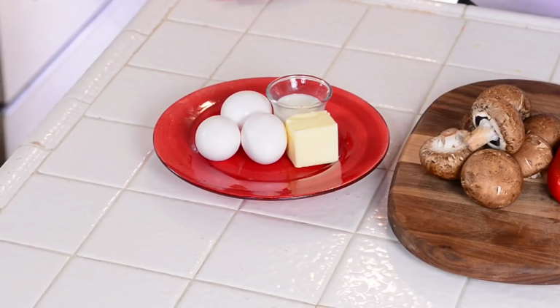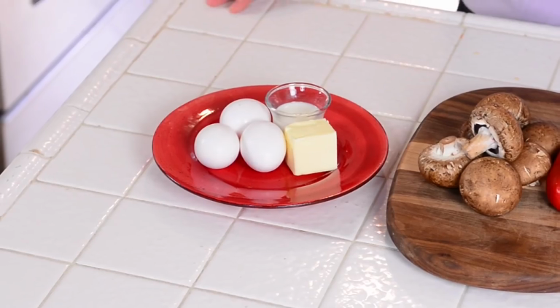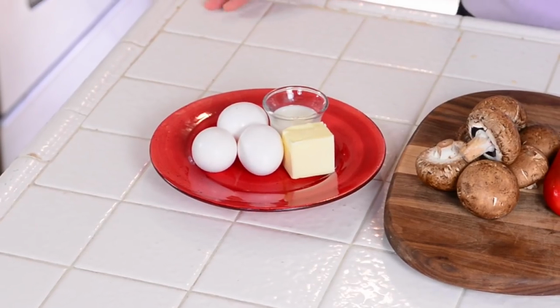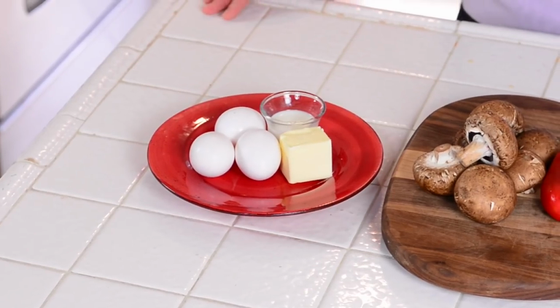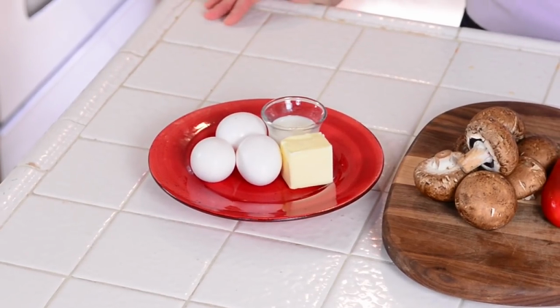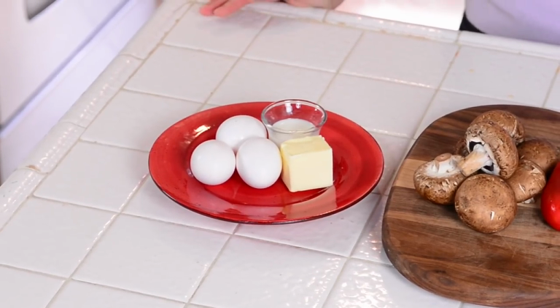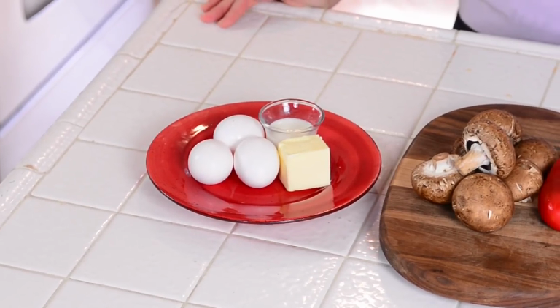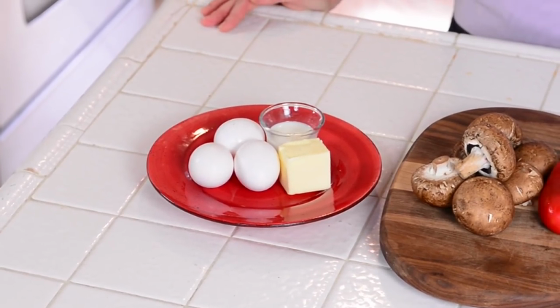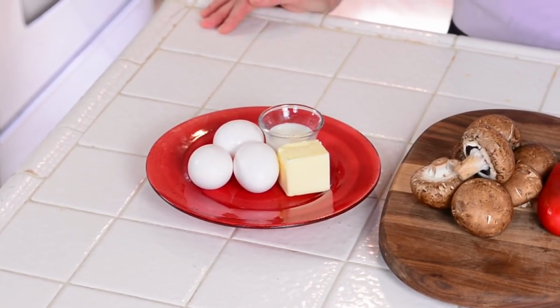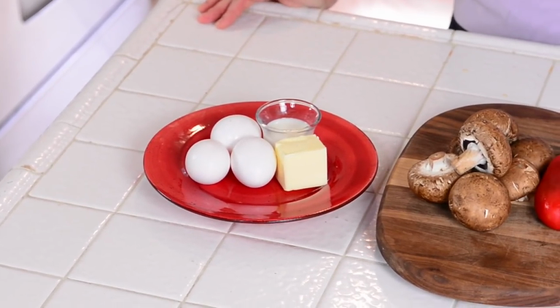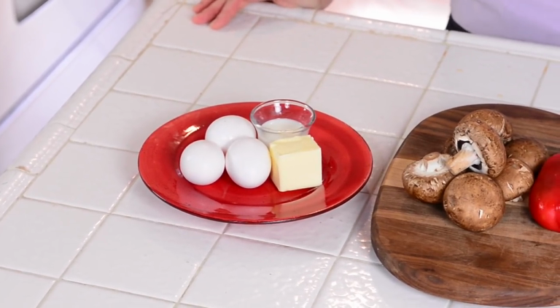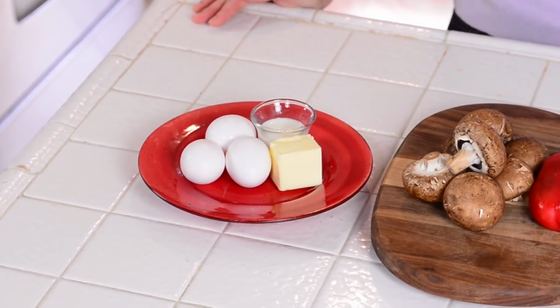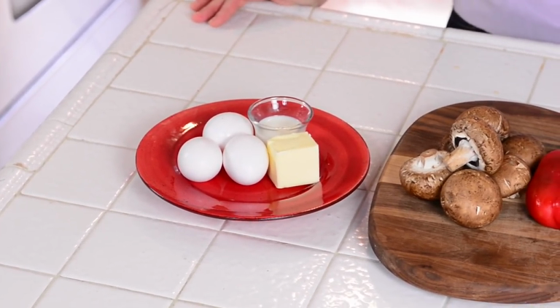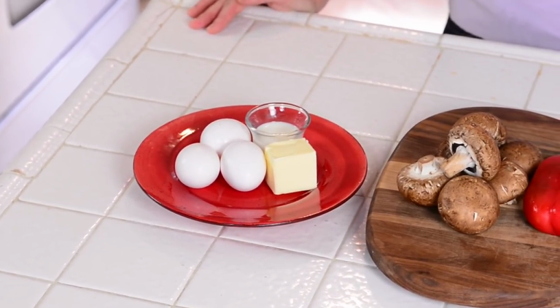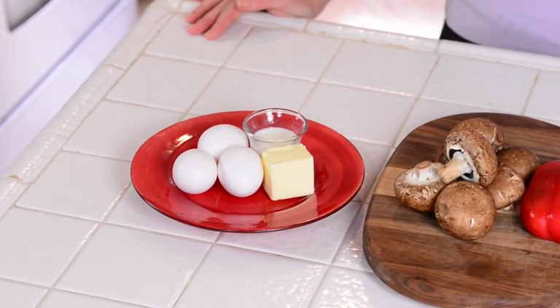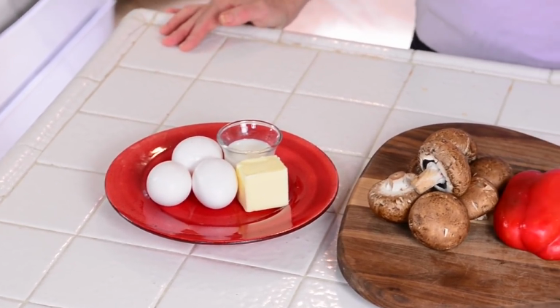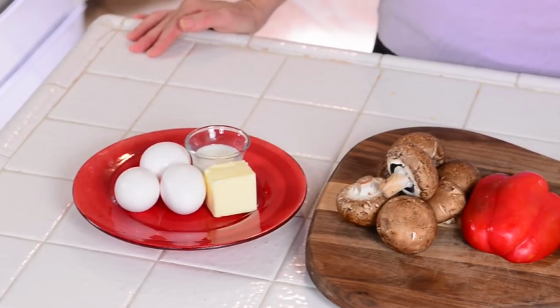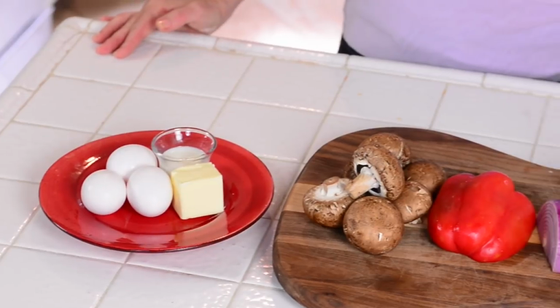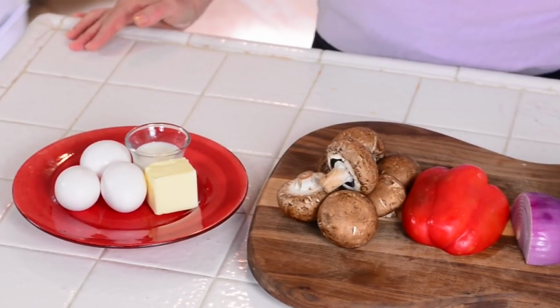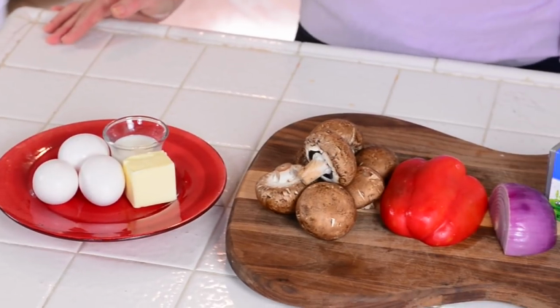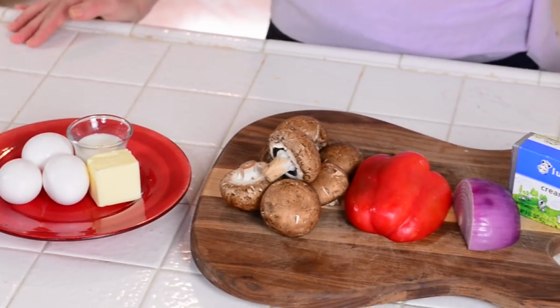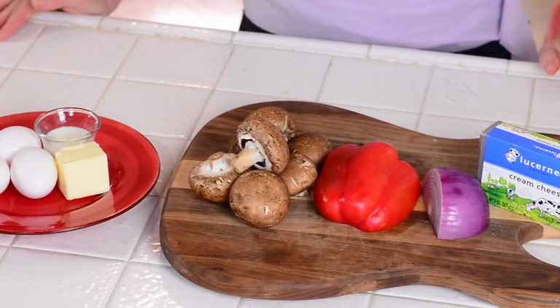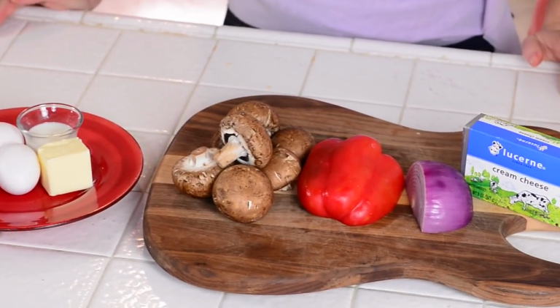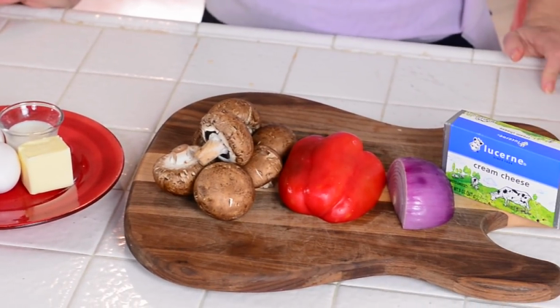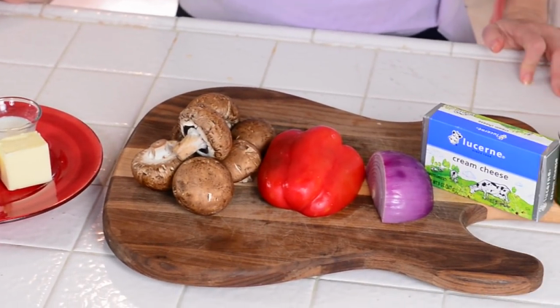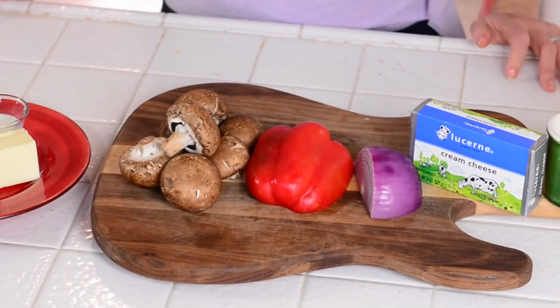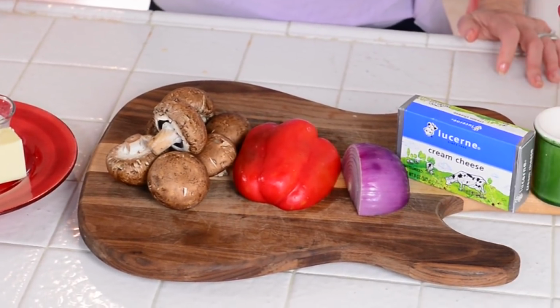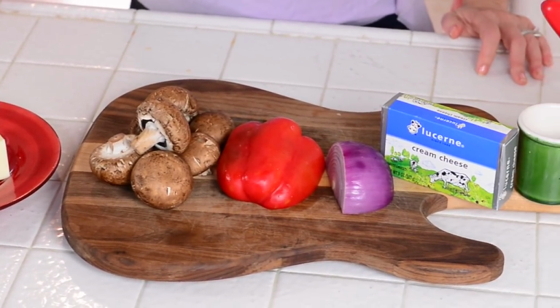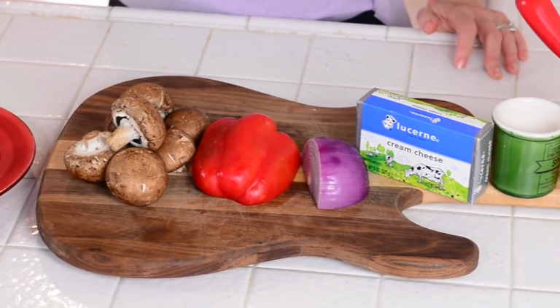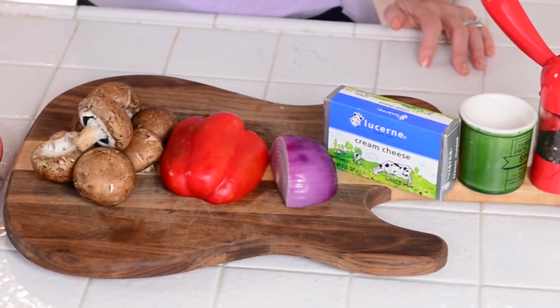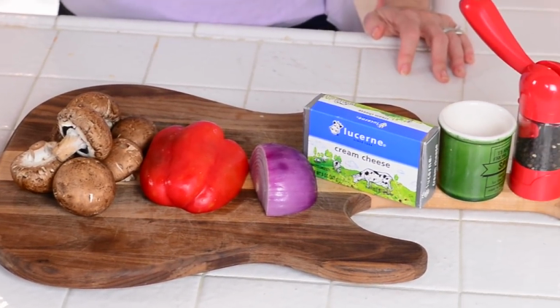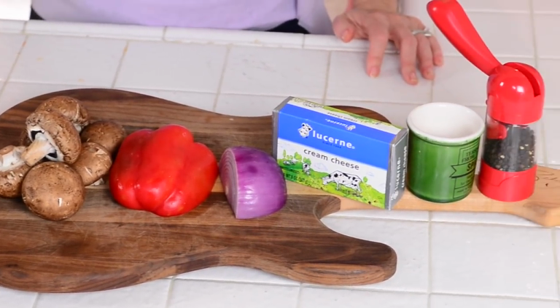So you need your eggs, butter, milk, mushrooms, red pepper, a red onion, cream cheese, and salt and pepper.